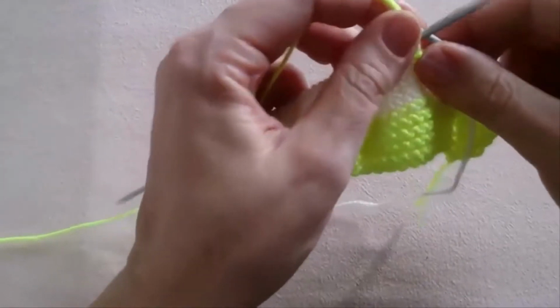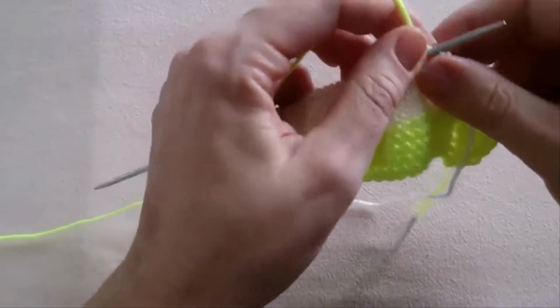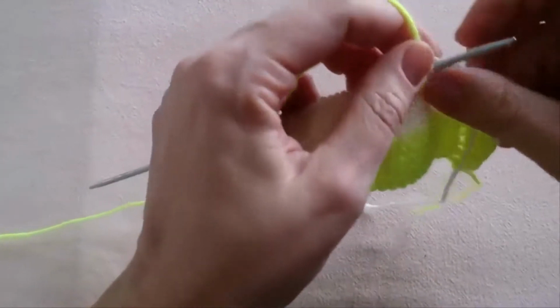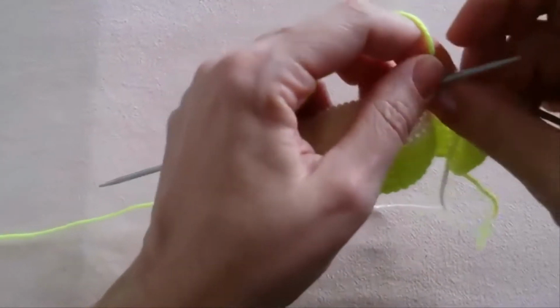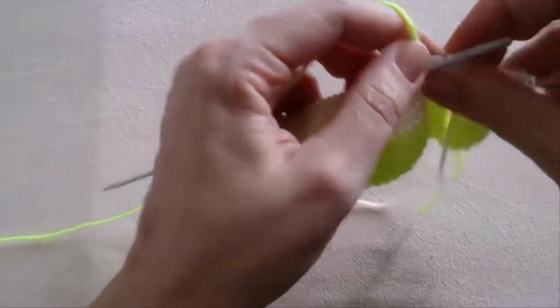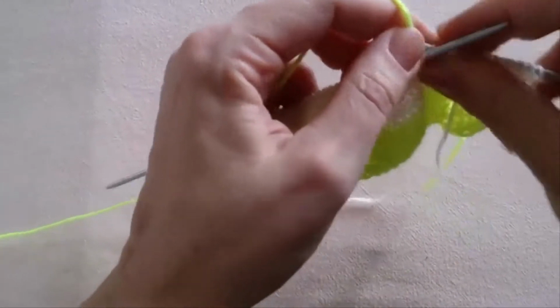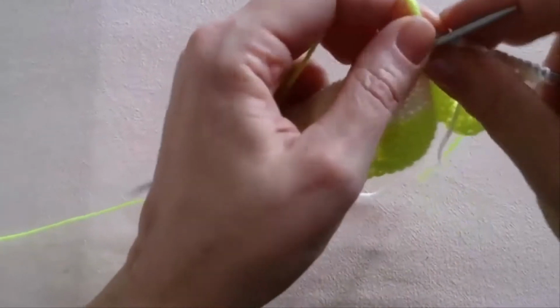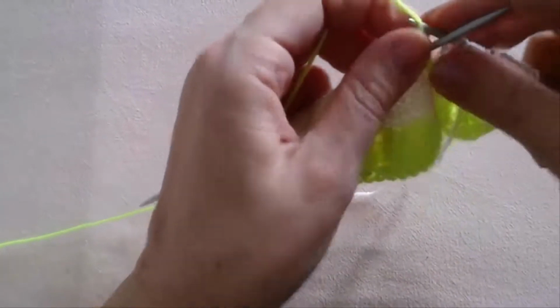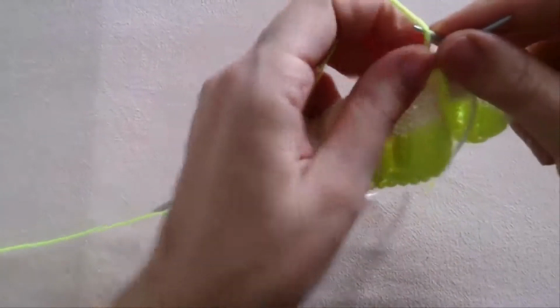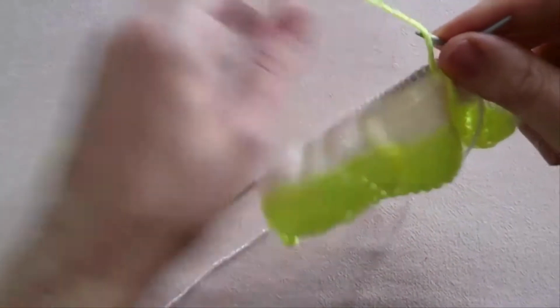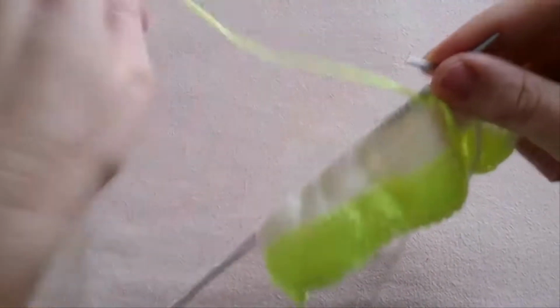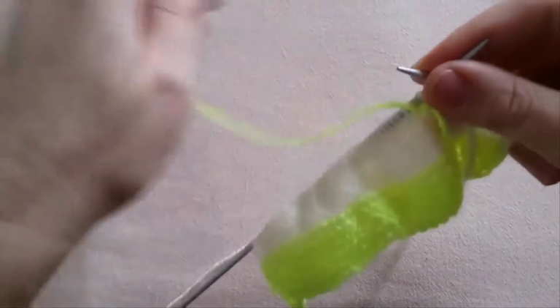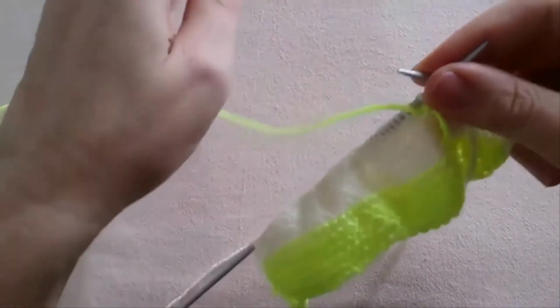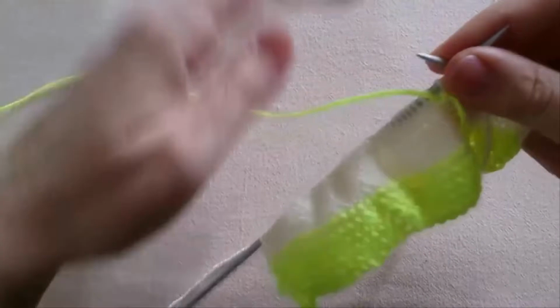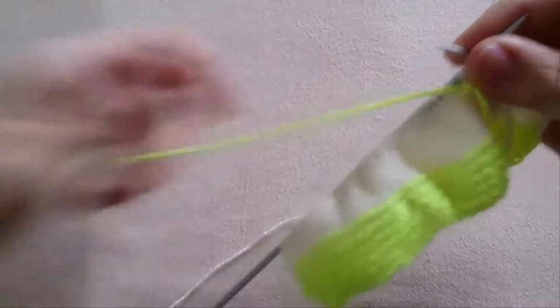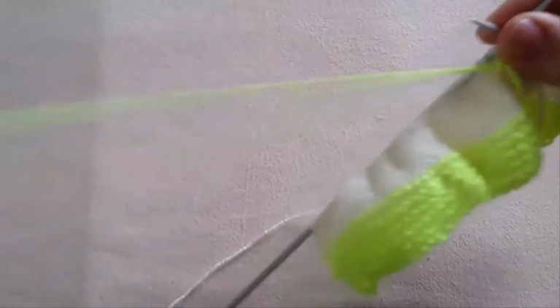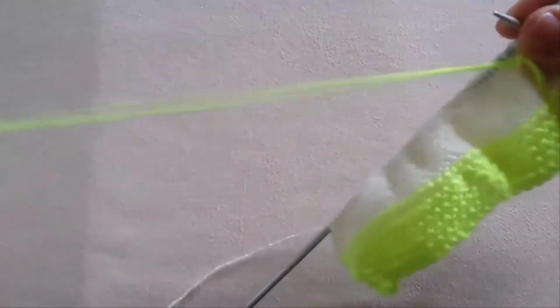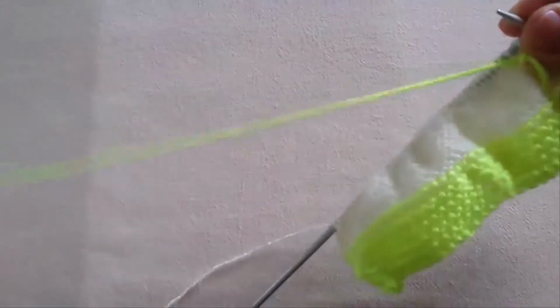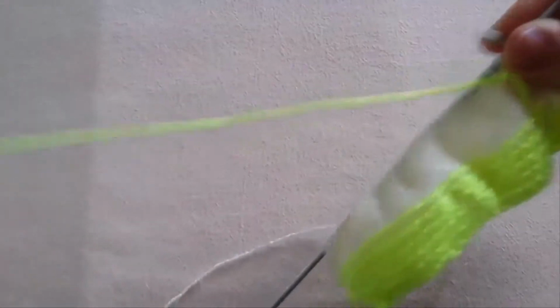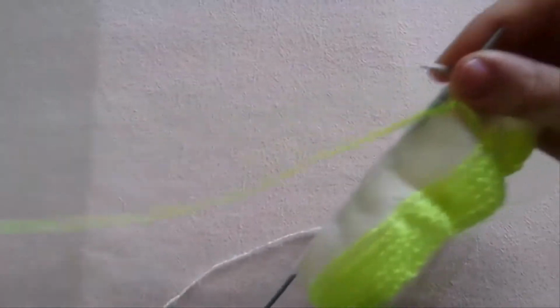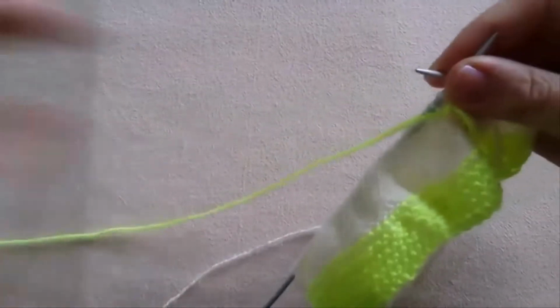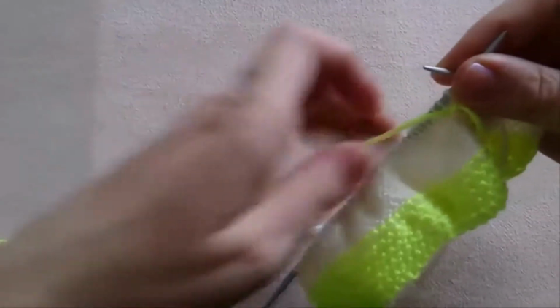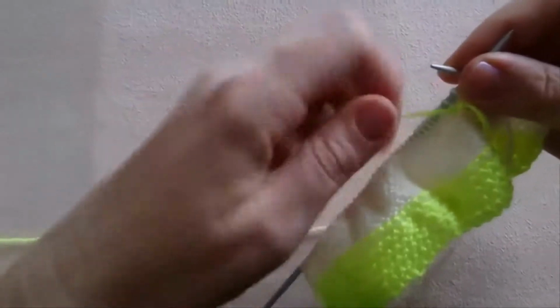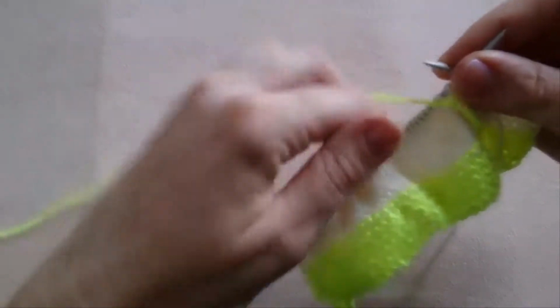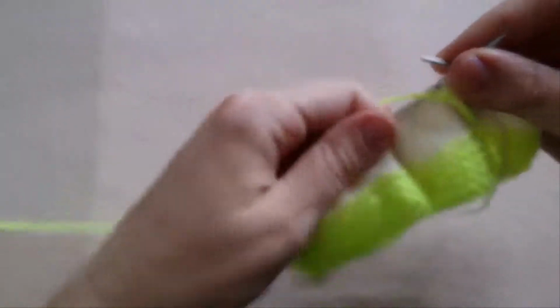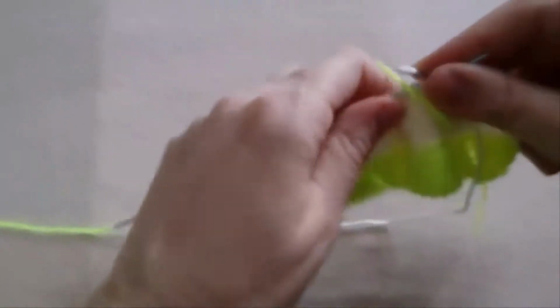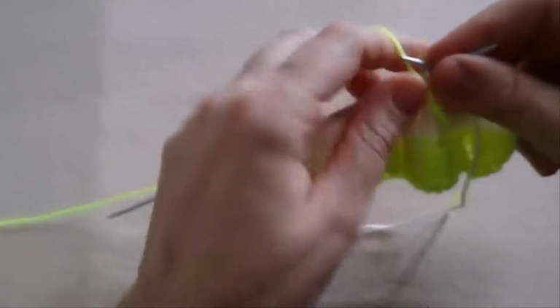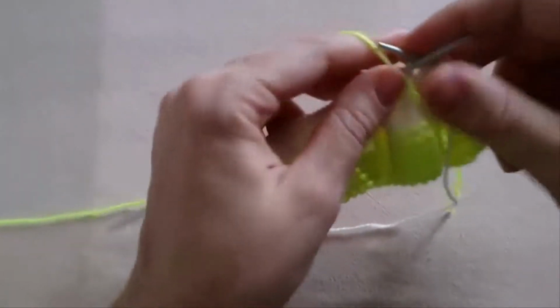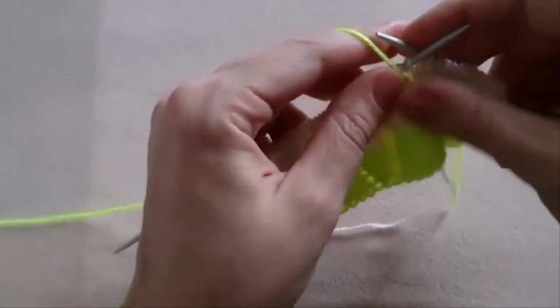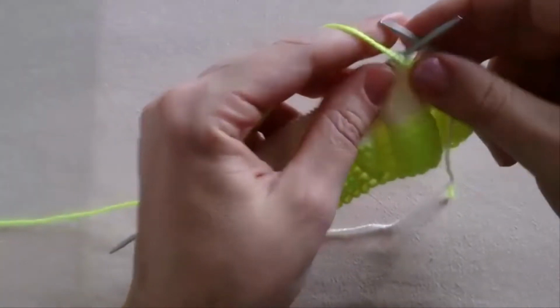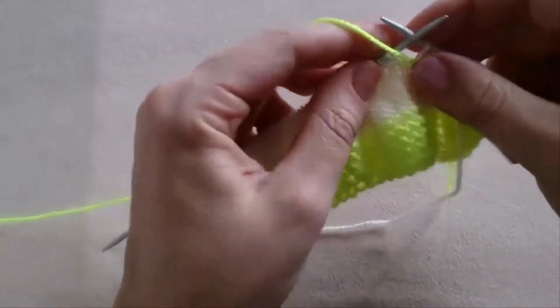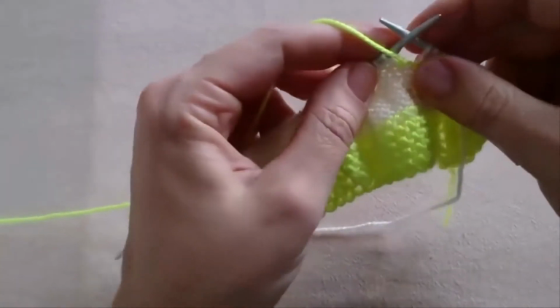And further we are going to work using this thread, yellow color.